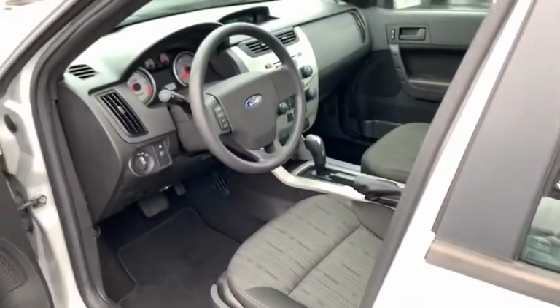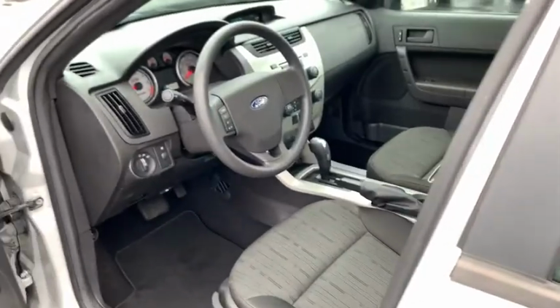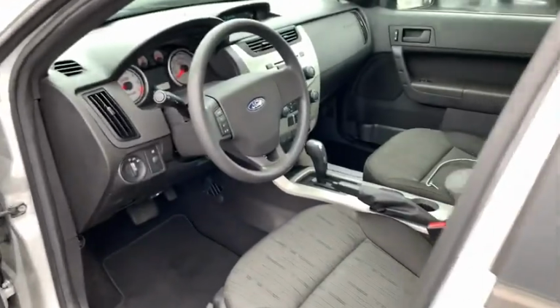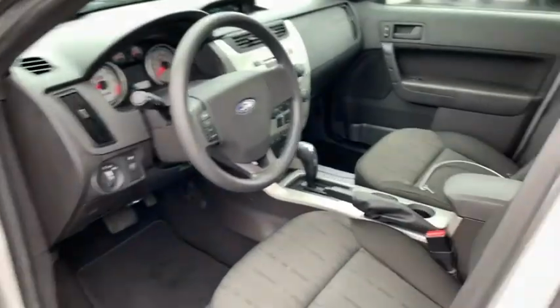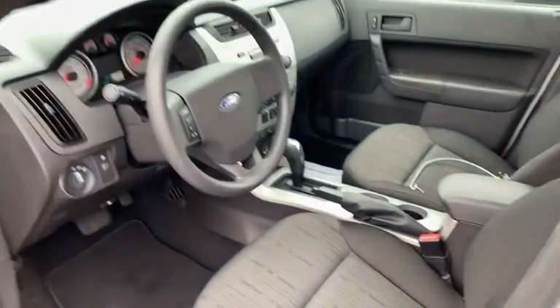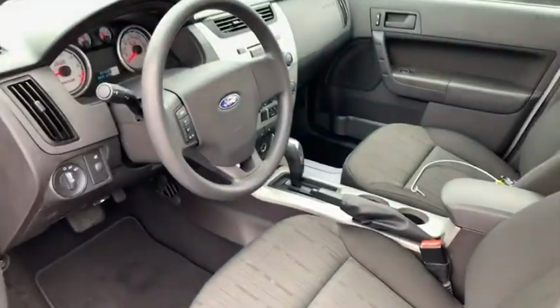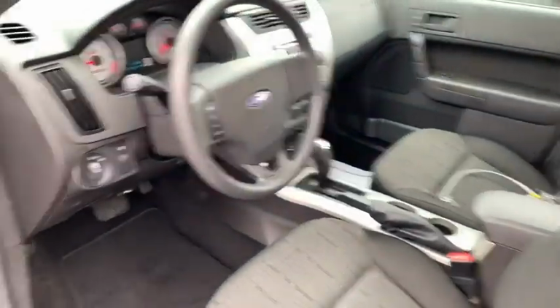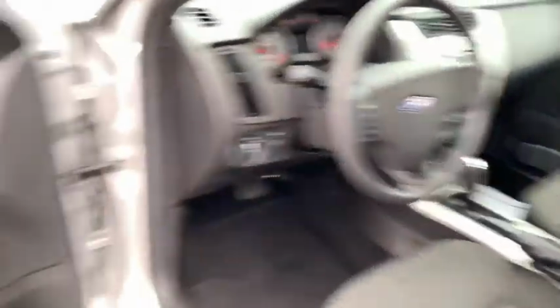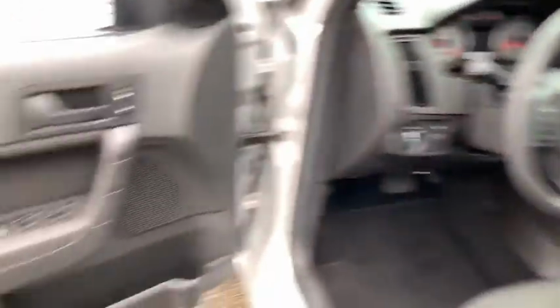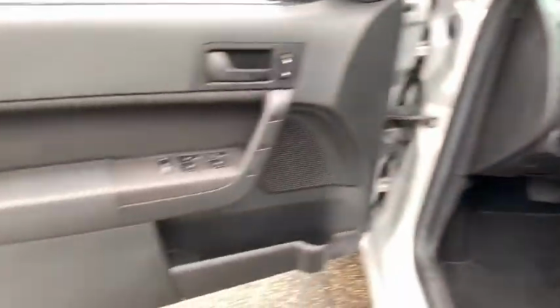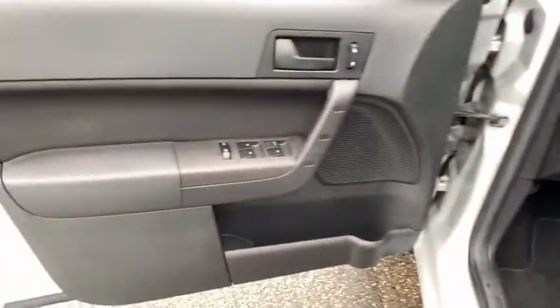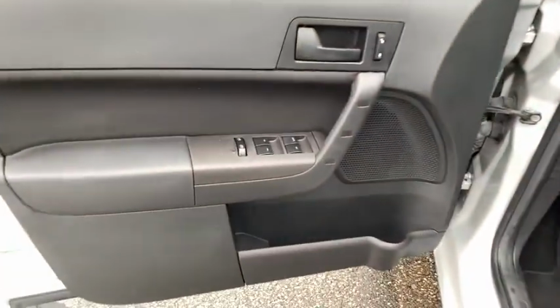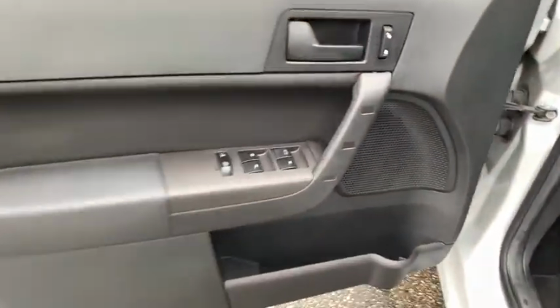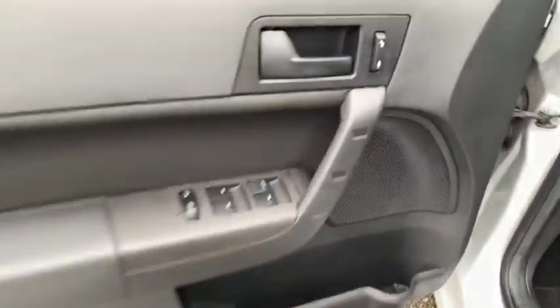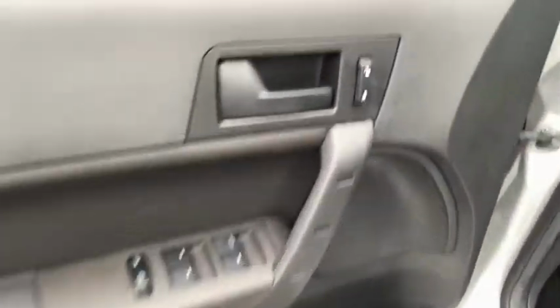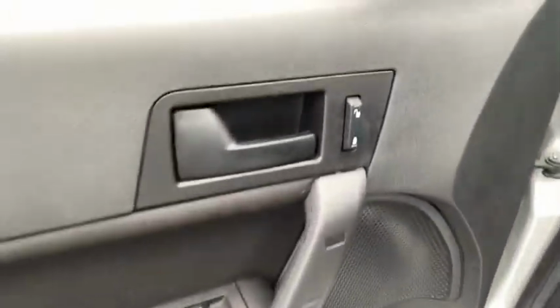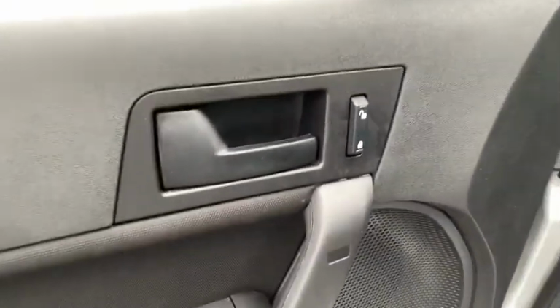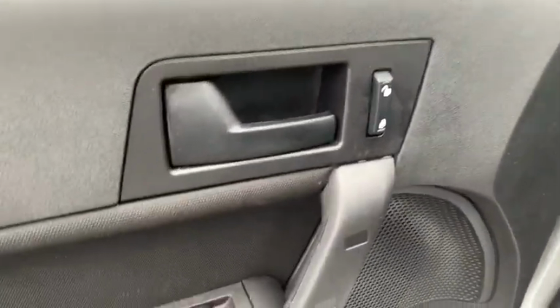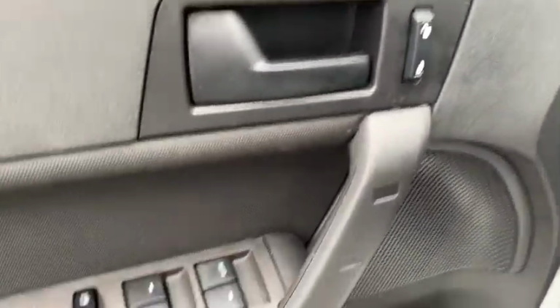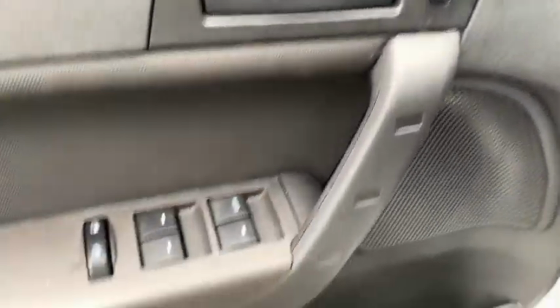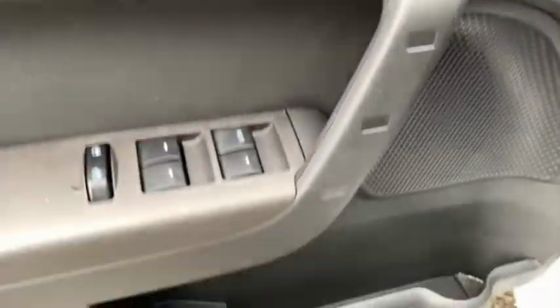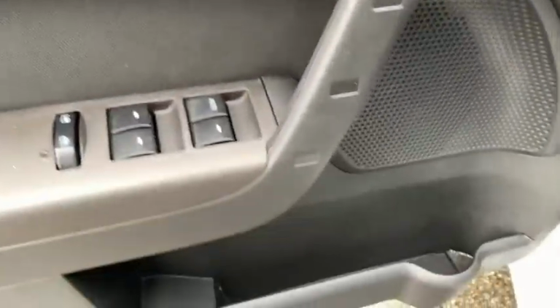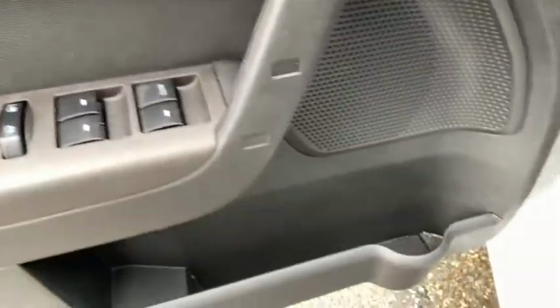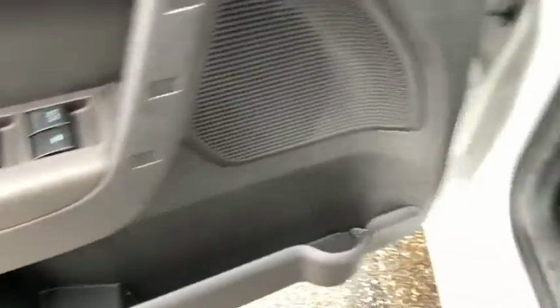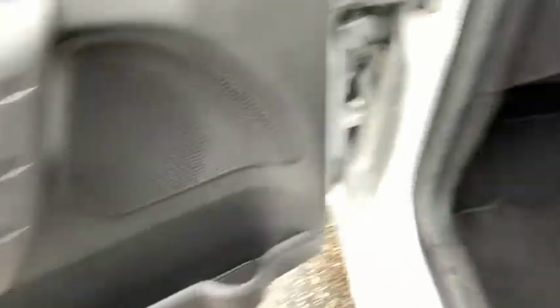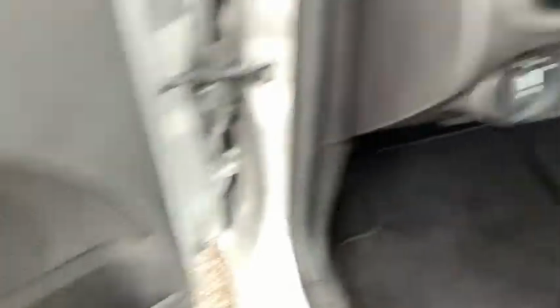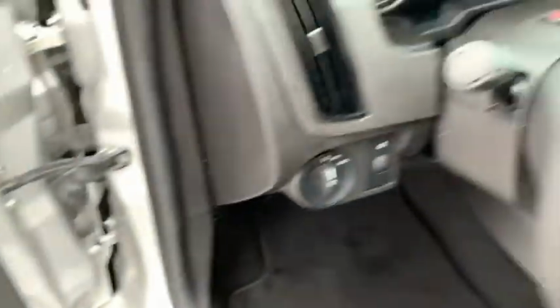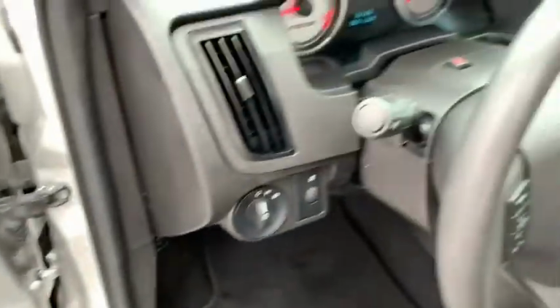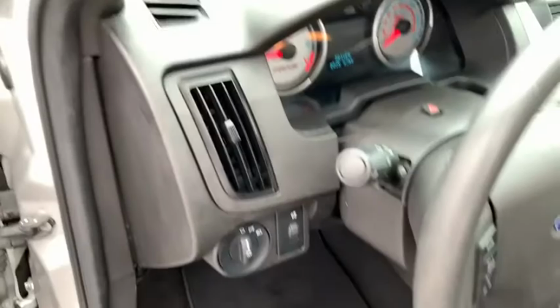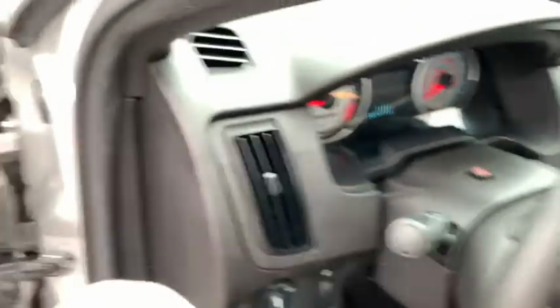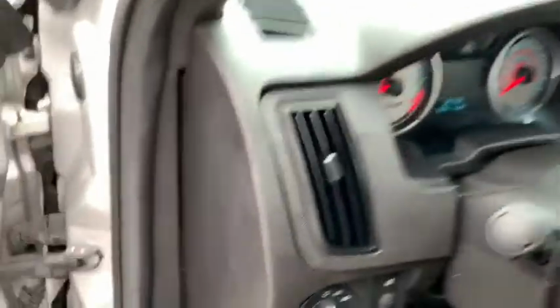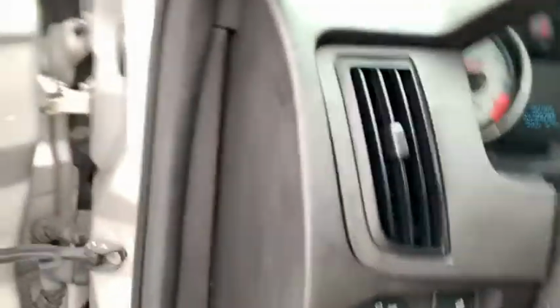This vehicle has less than 55,000 miles. Here are some of this vehicle's great options.